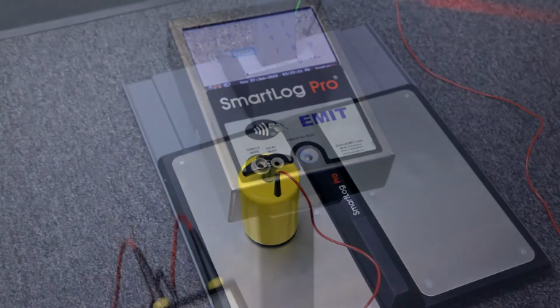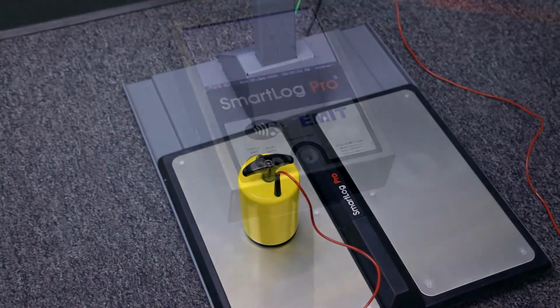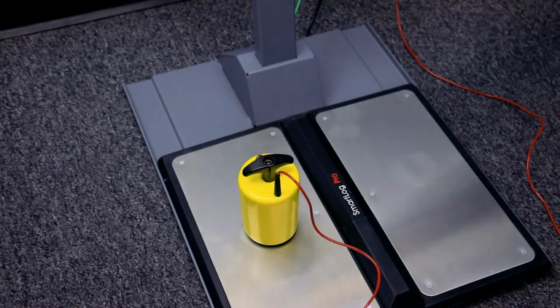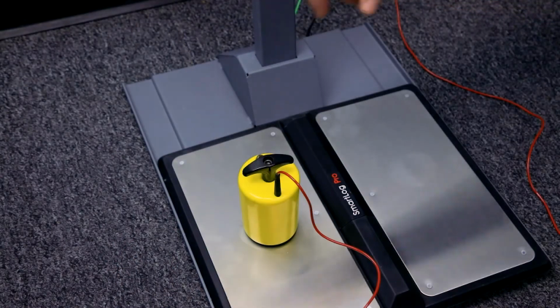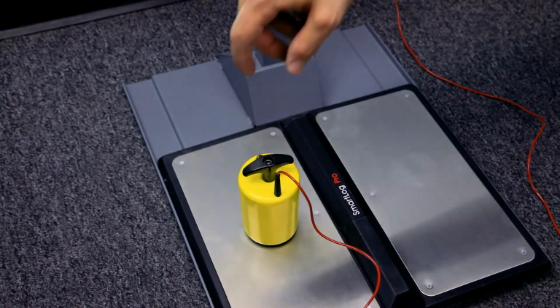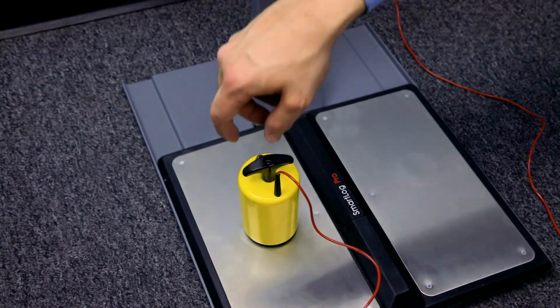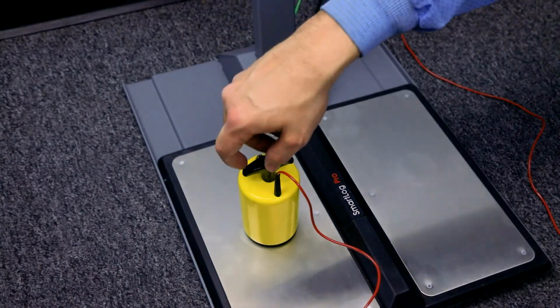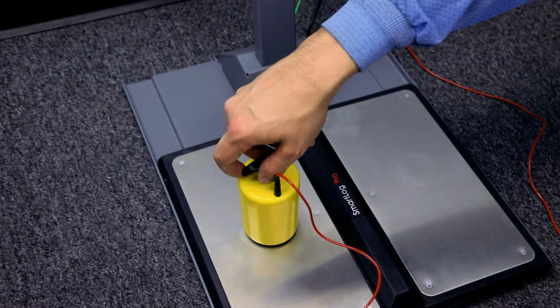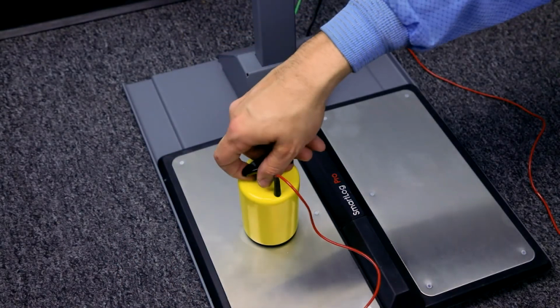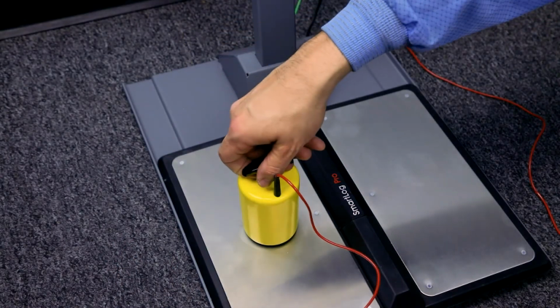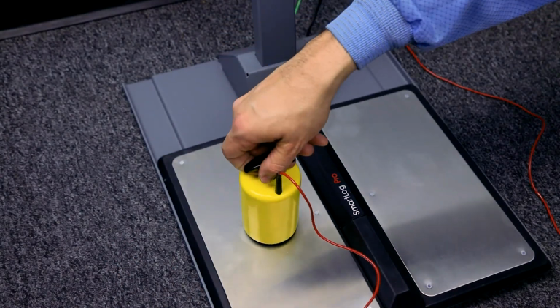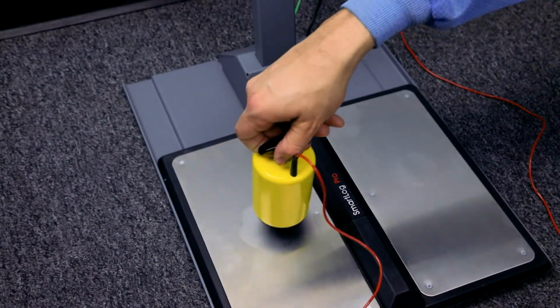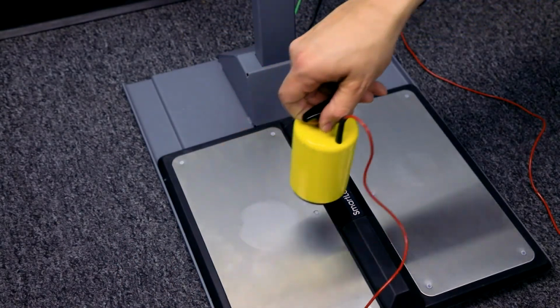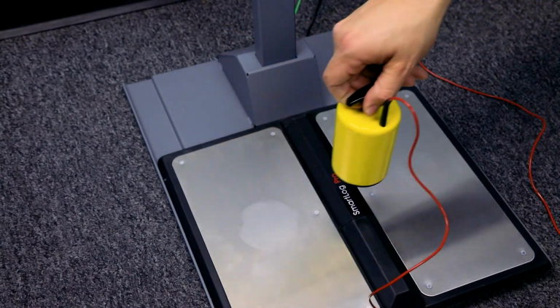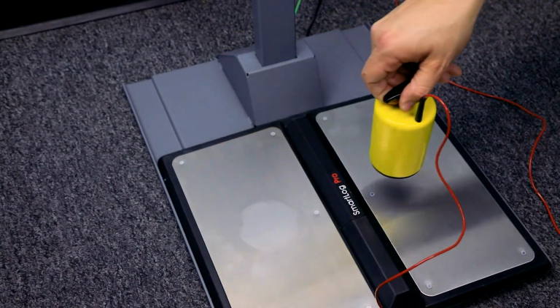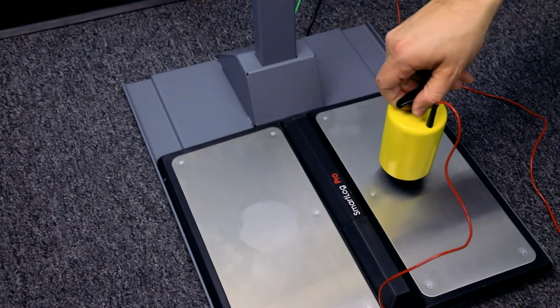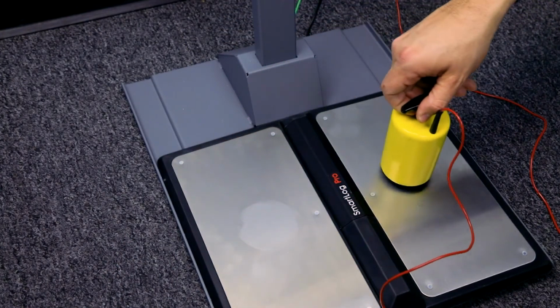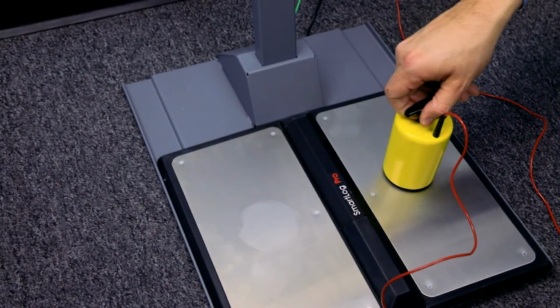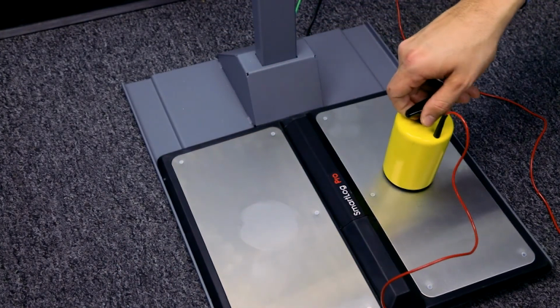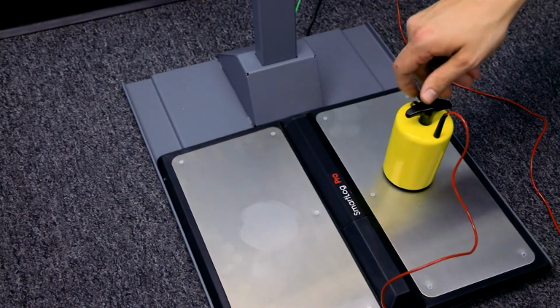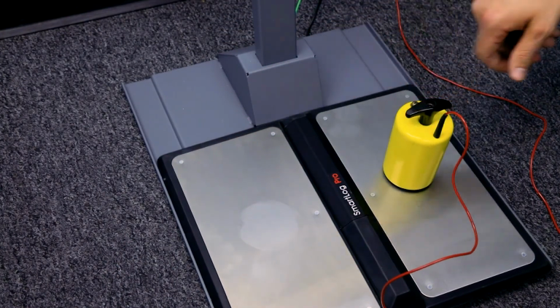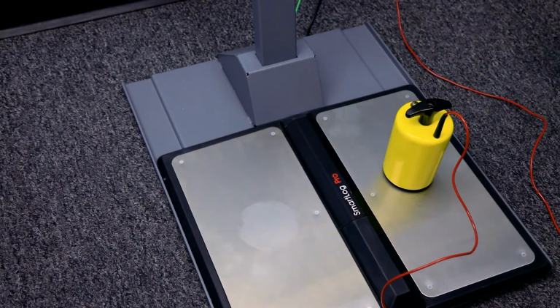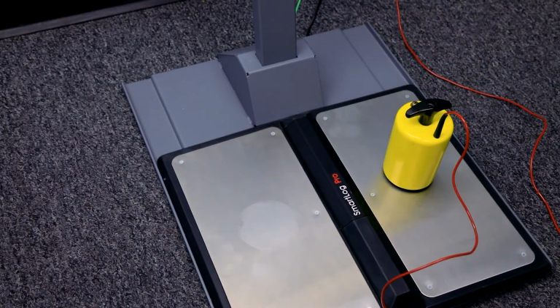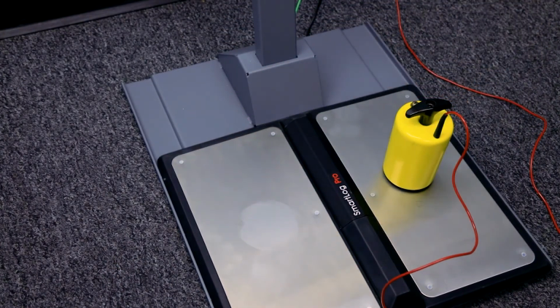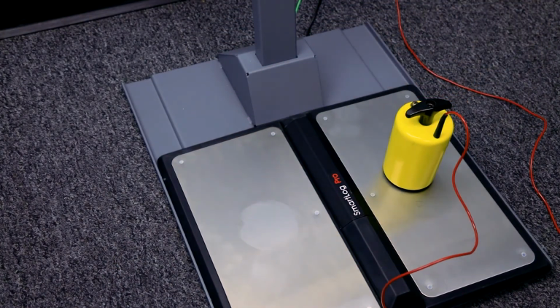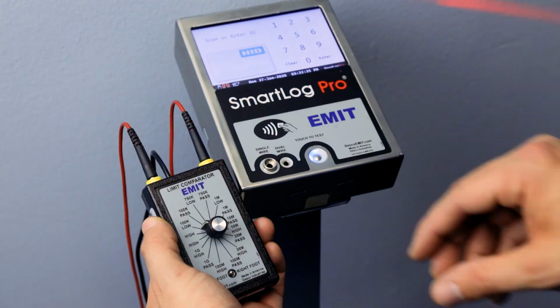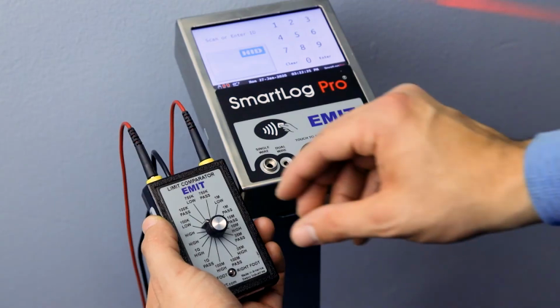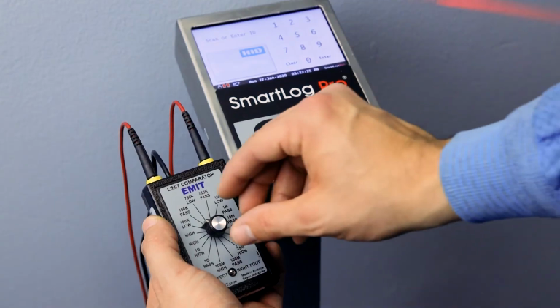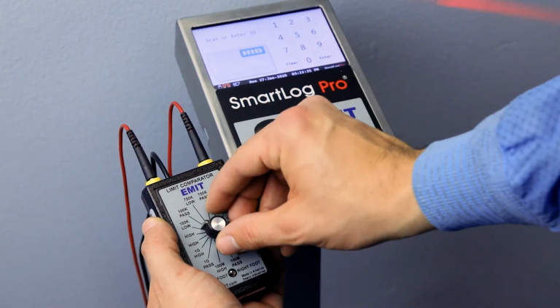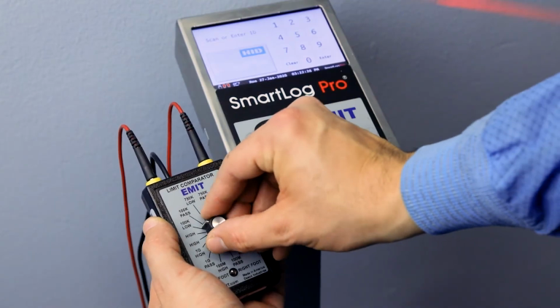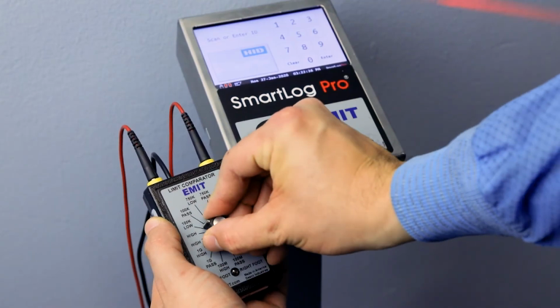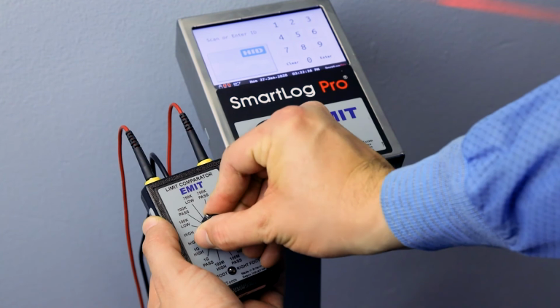Place the five pound electrode on top of the right foot plate and repeat the test procedure.